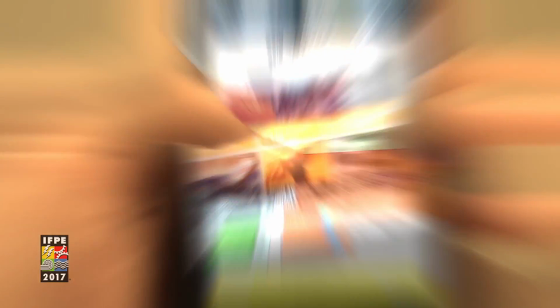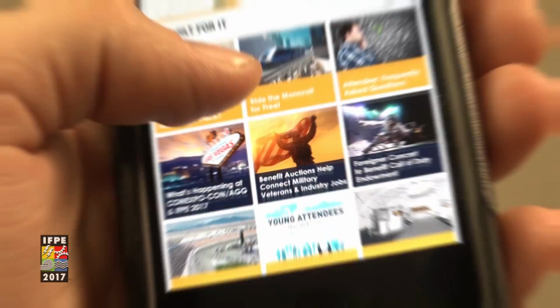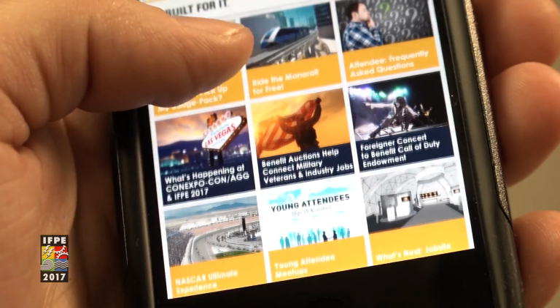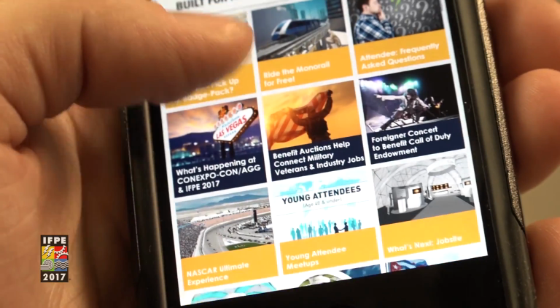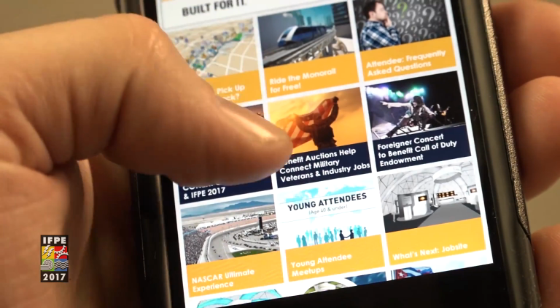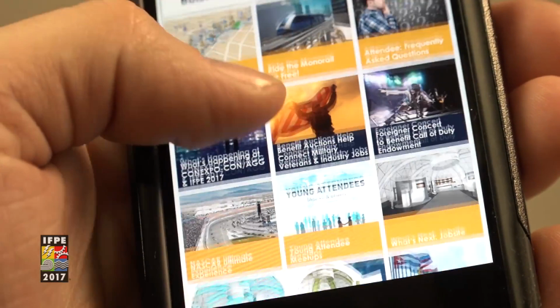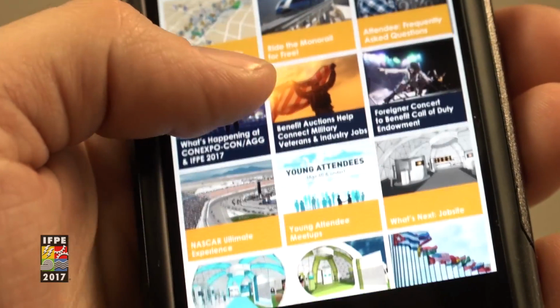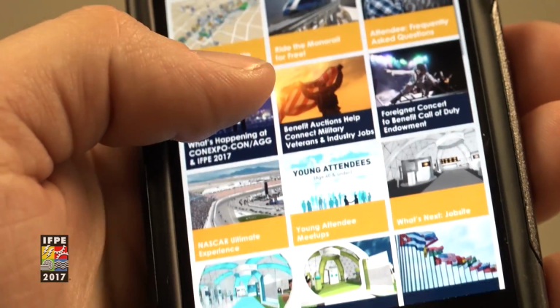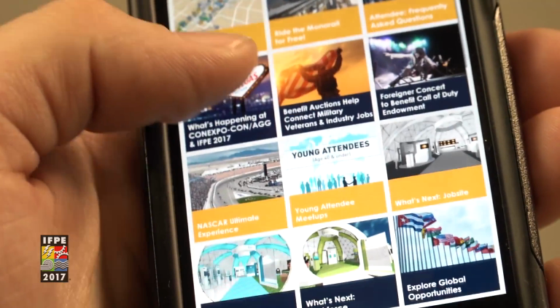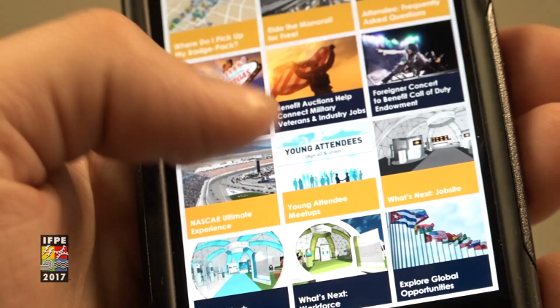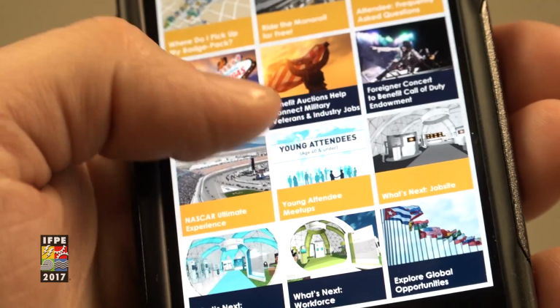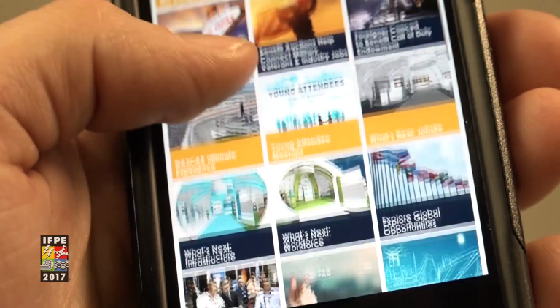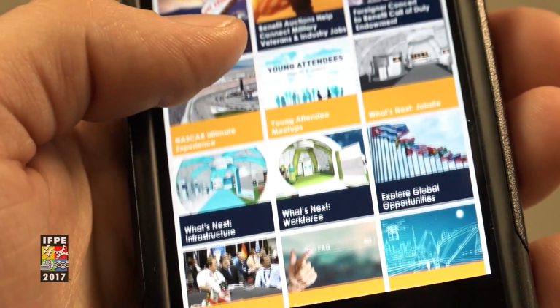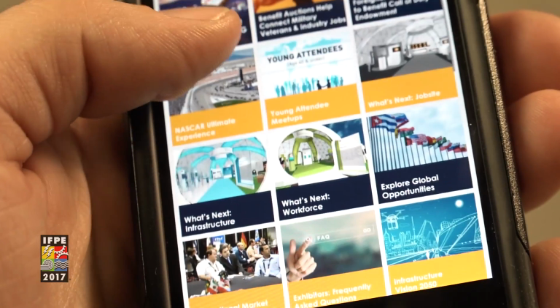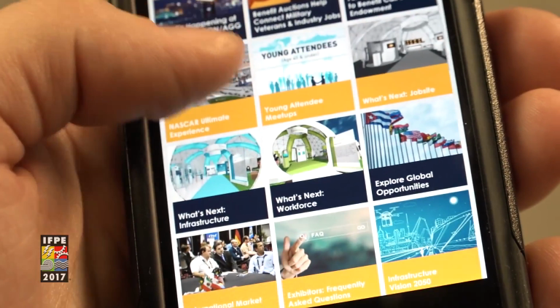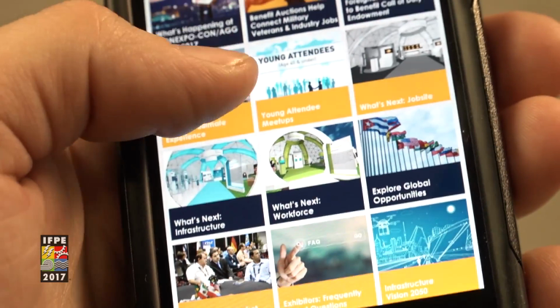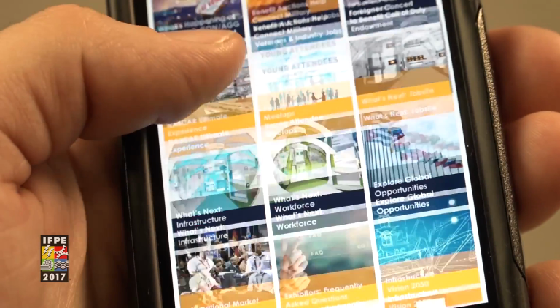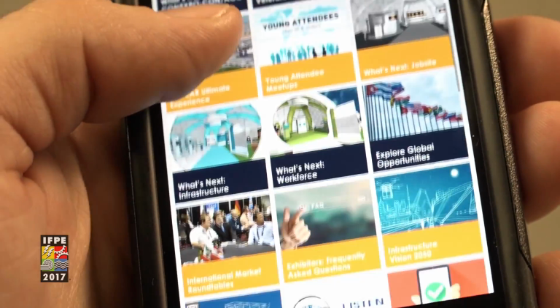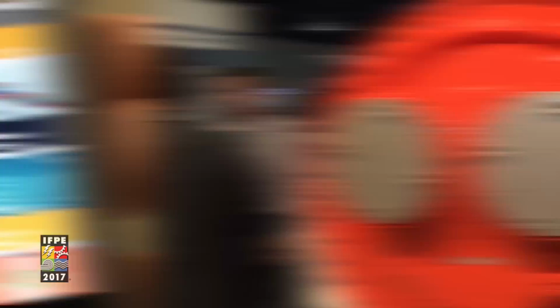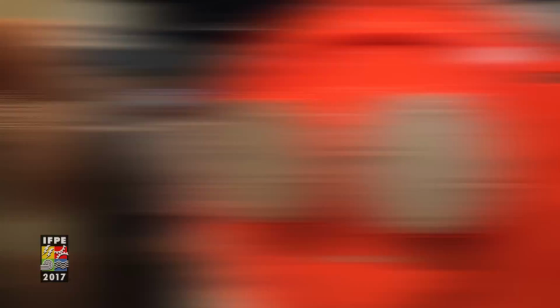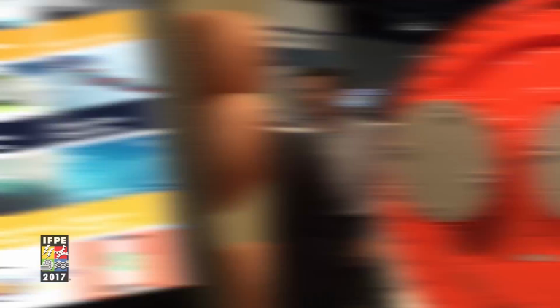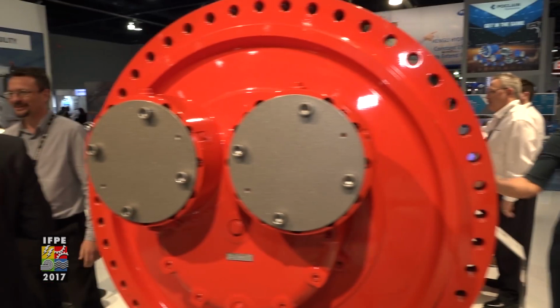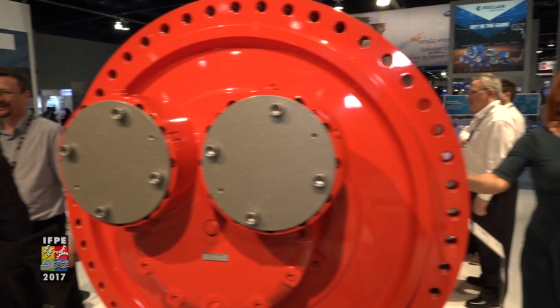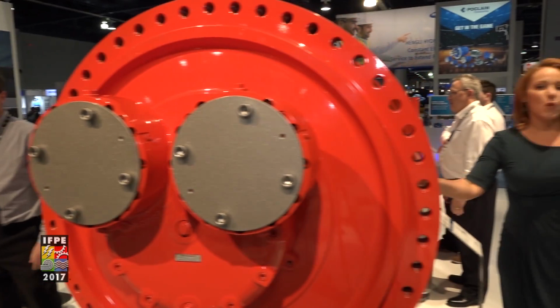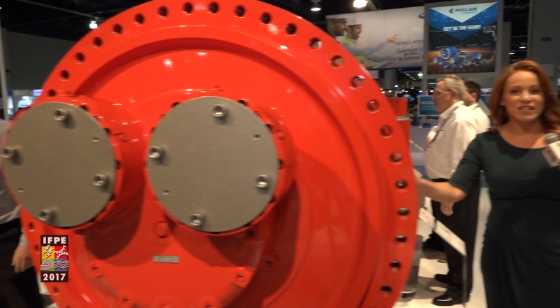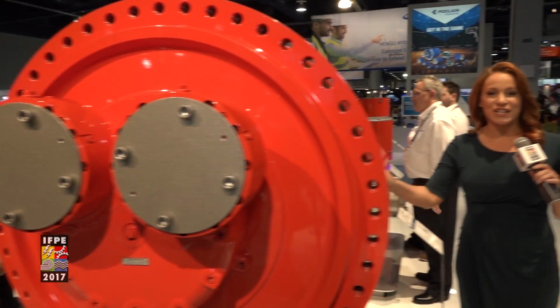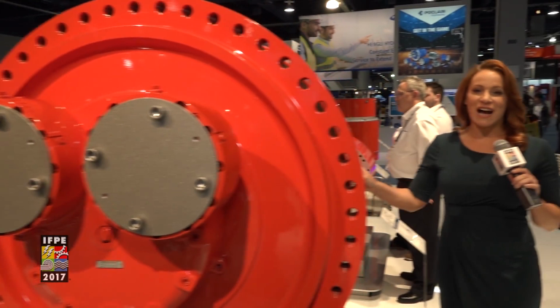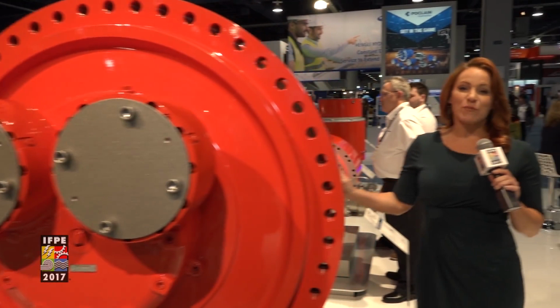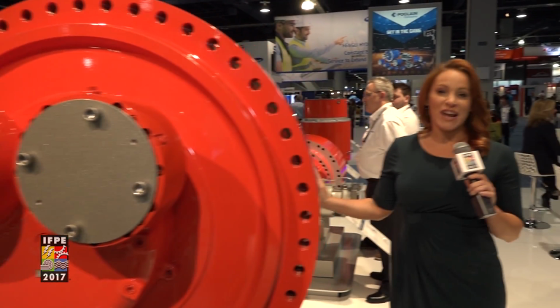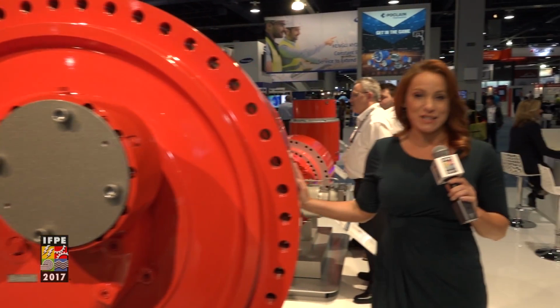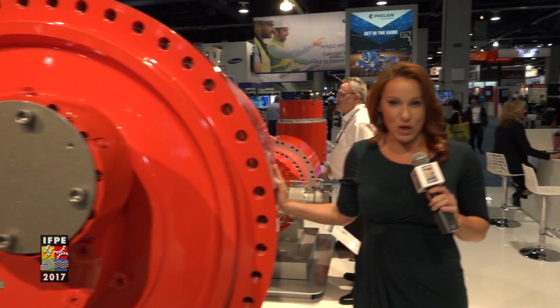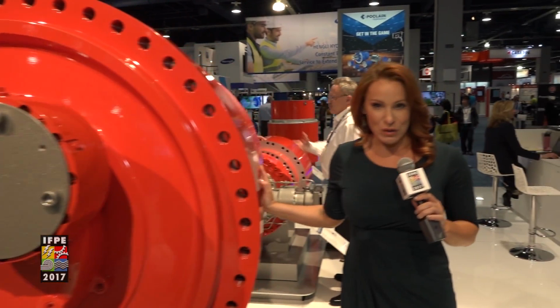Plus, you can catch every episode of IFP TV. Thanks for watching. I'm Renee Stoll.